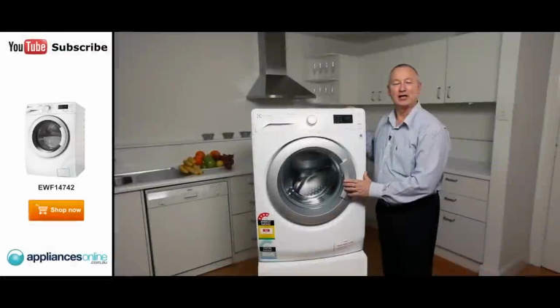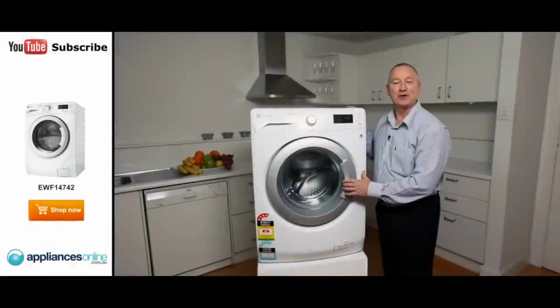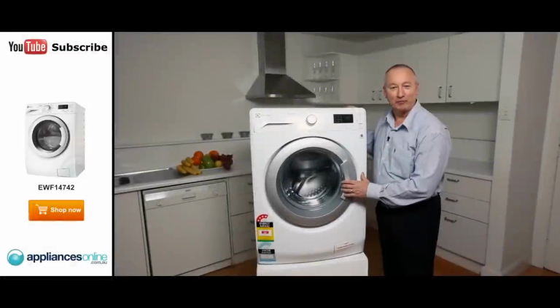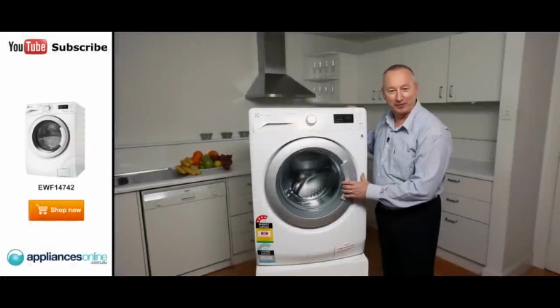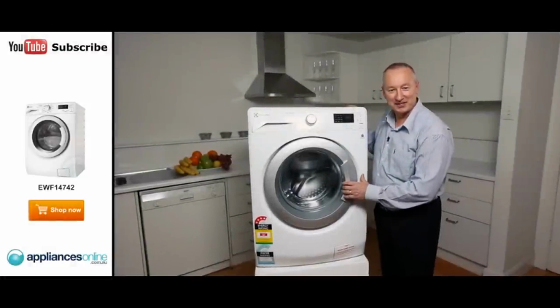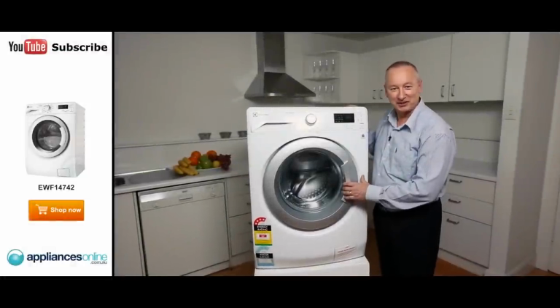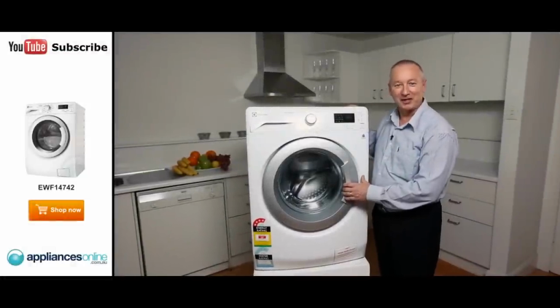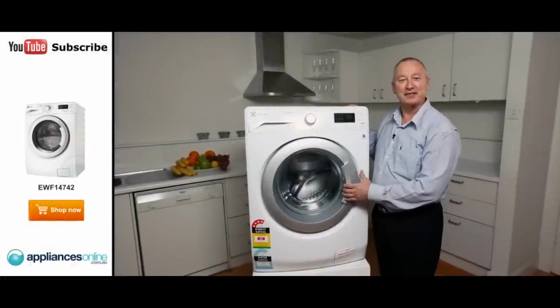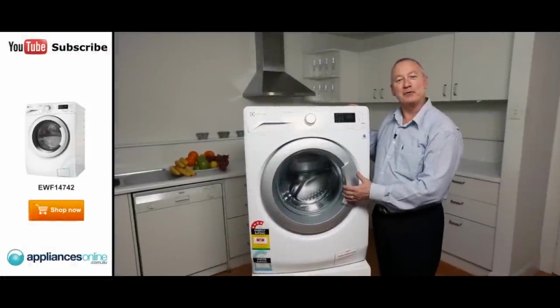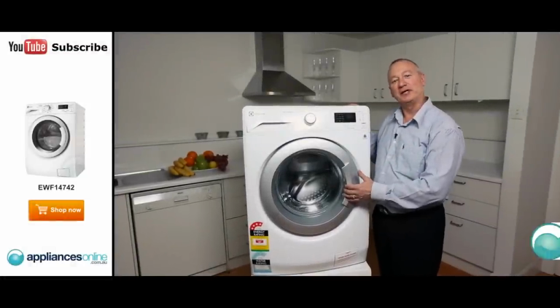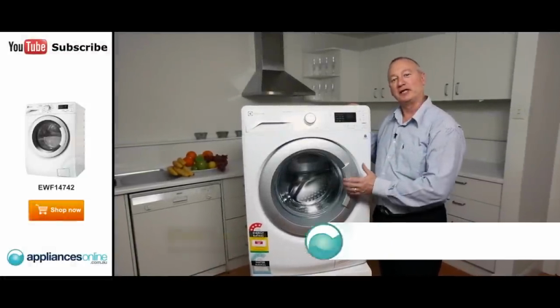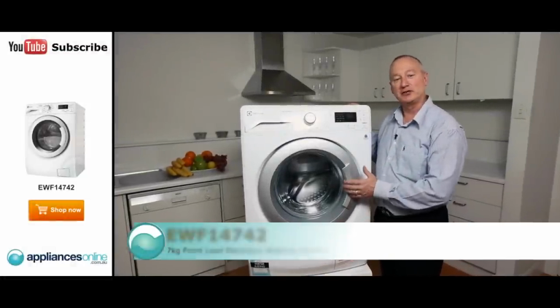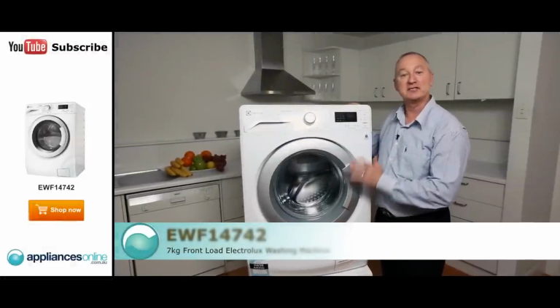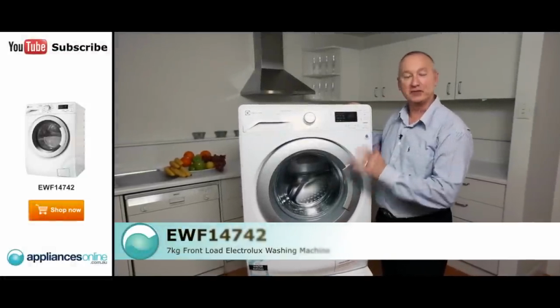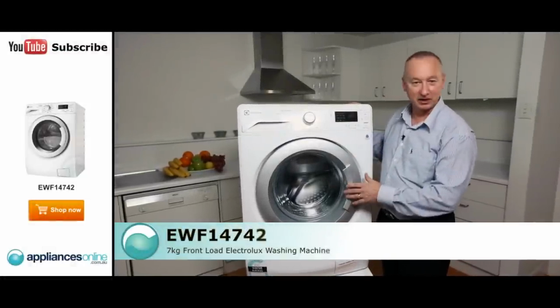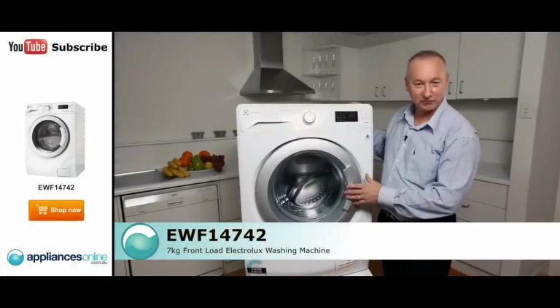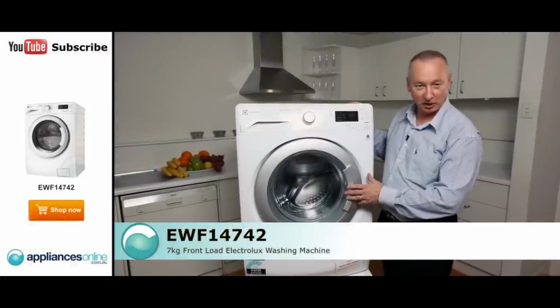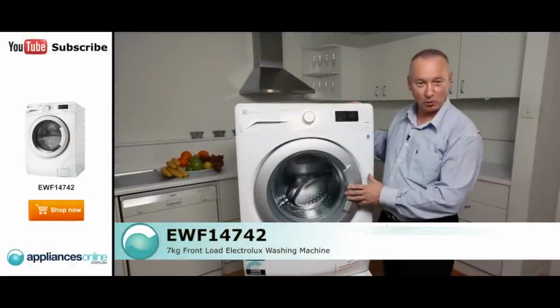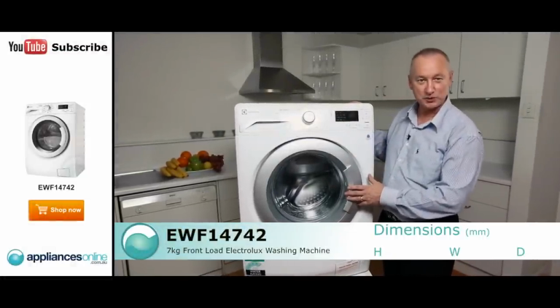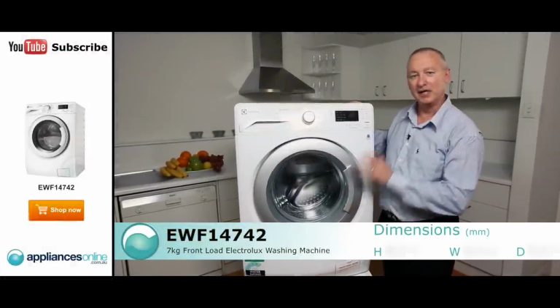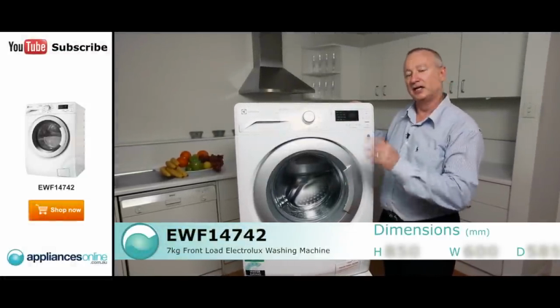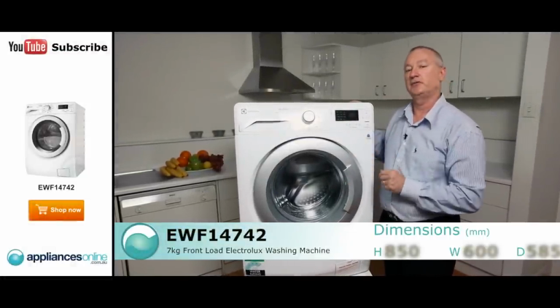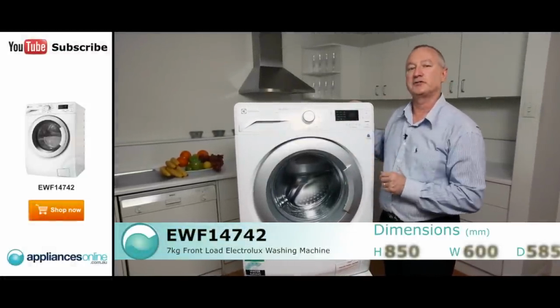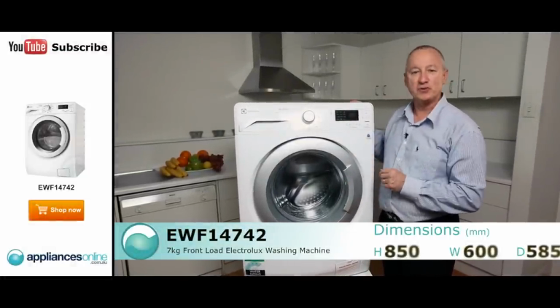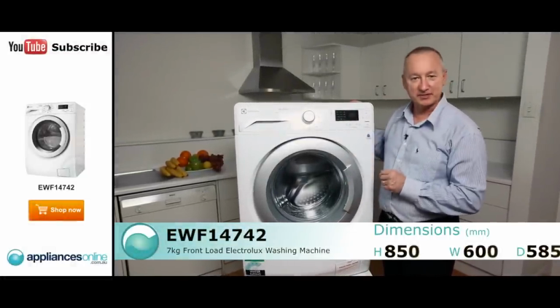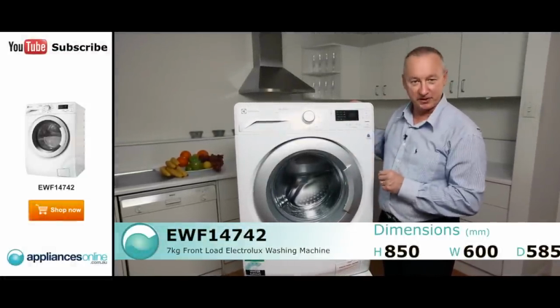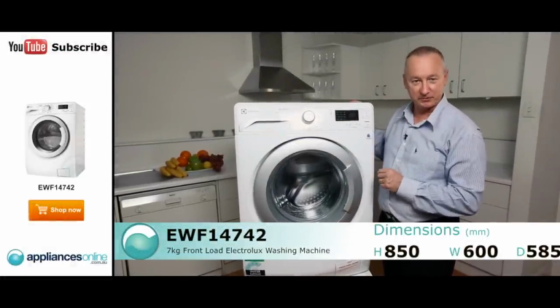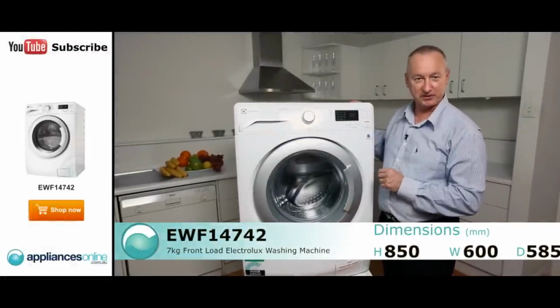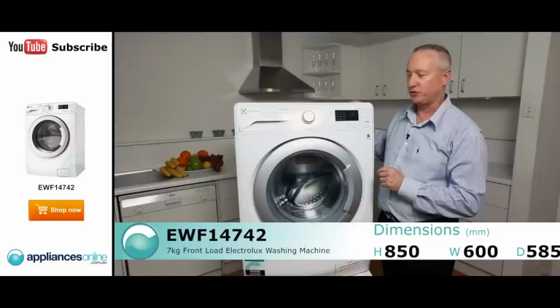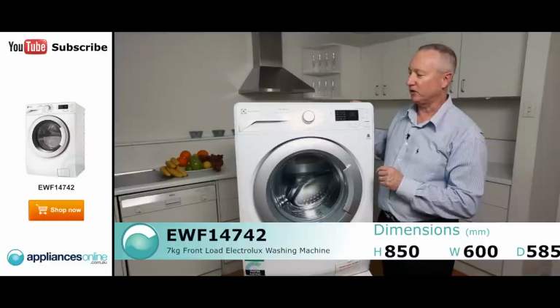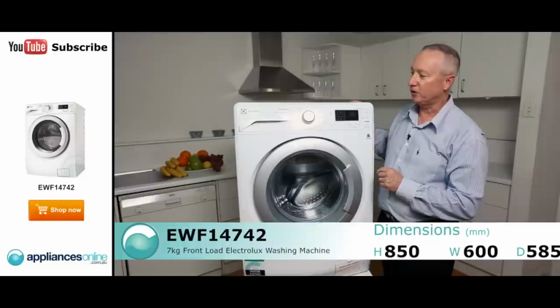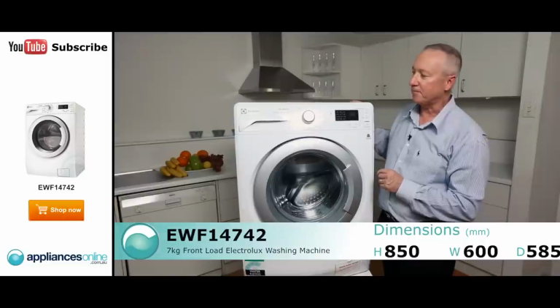Hi, I'm Colin from Appliances Online. Today we're looking at the Electrolux 7 kilo front load washer. Let's have a look at some nice features with this new front loader.